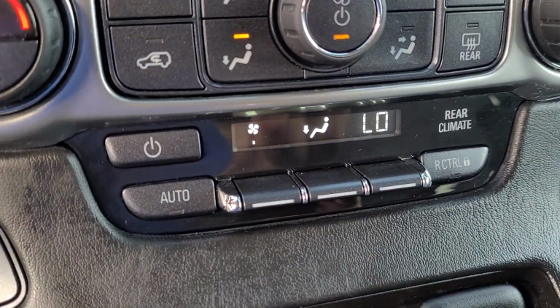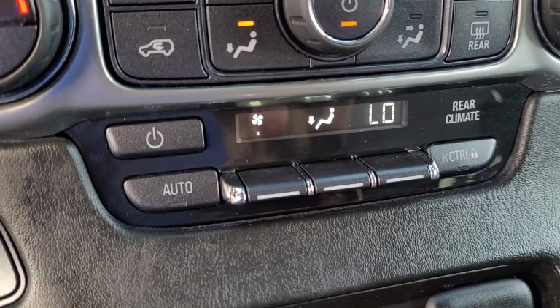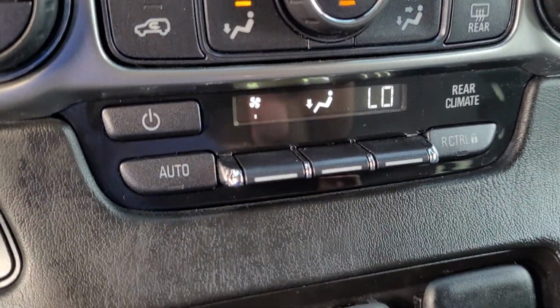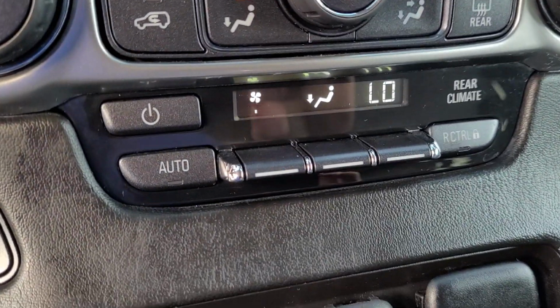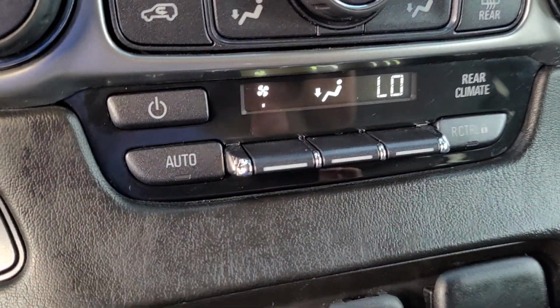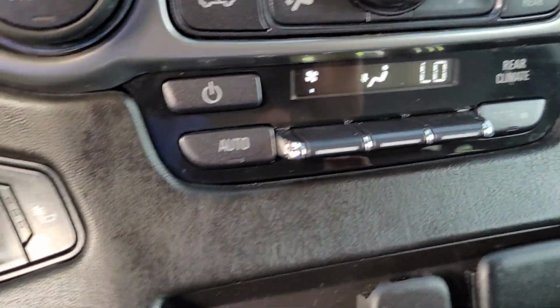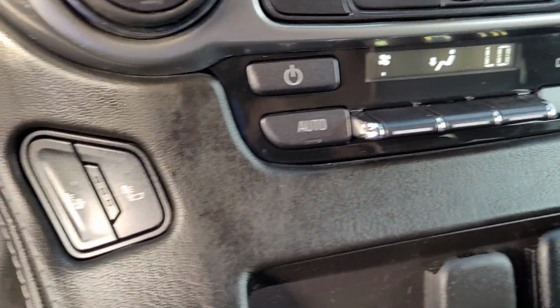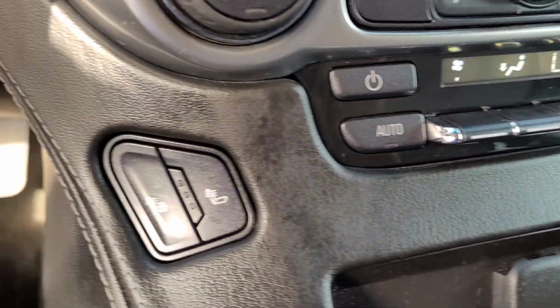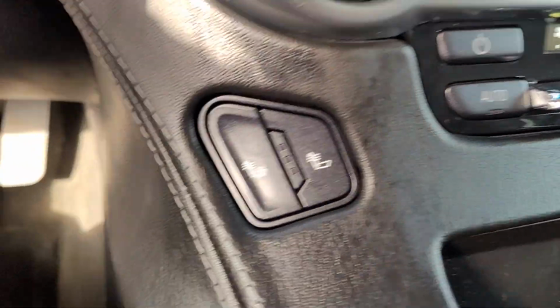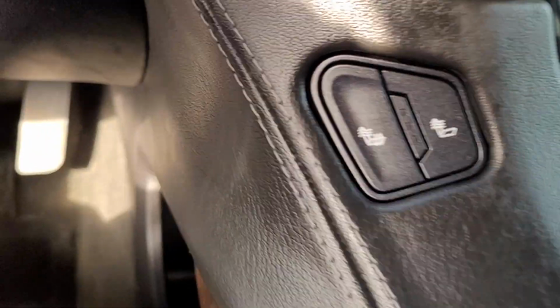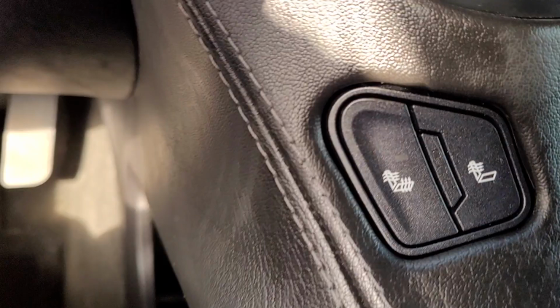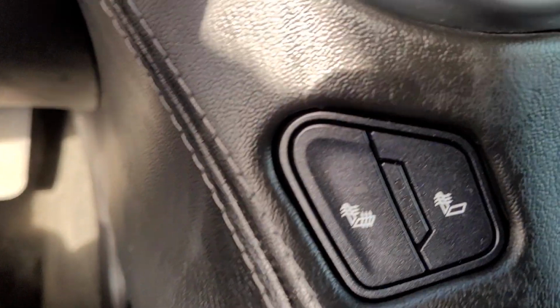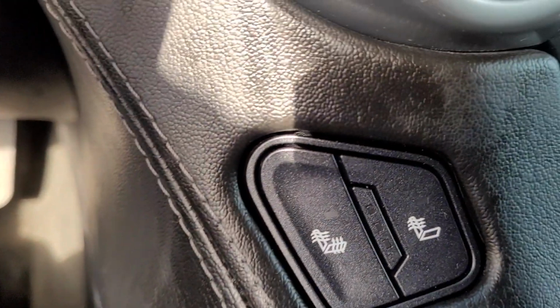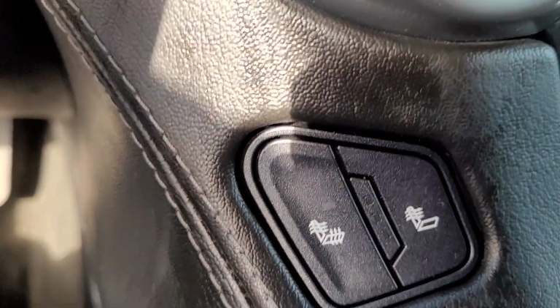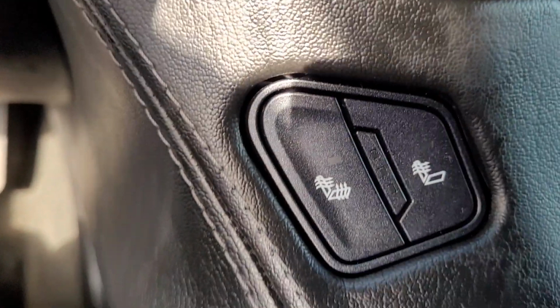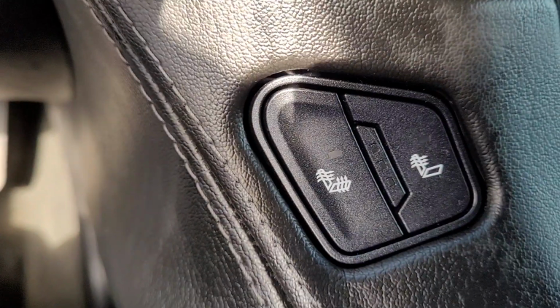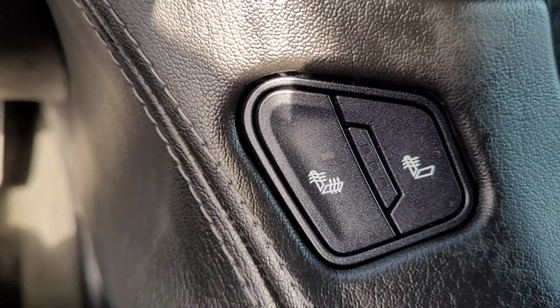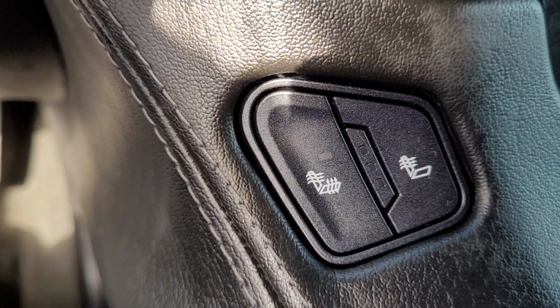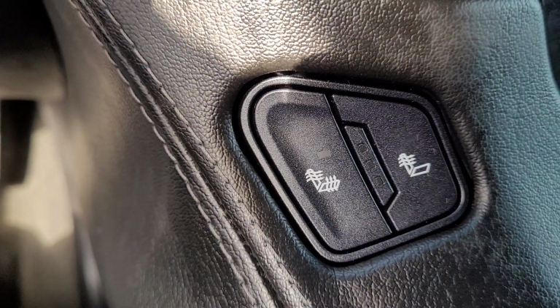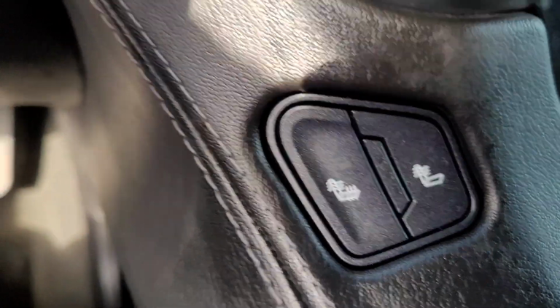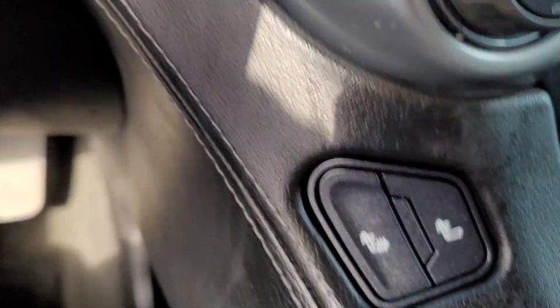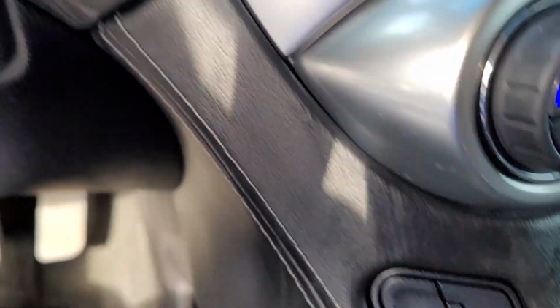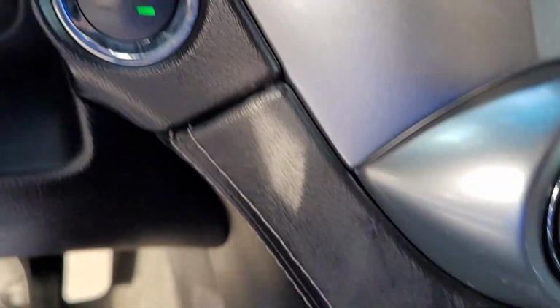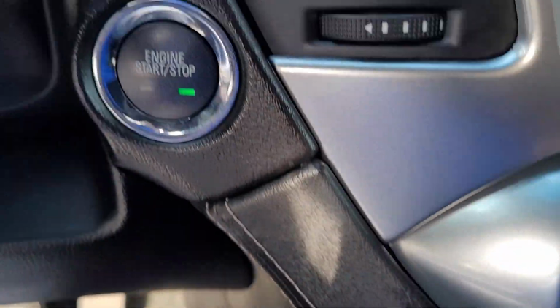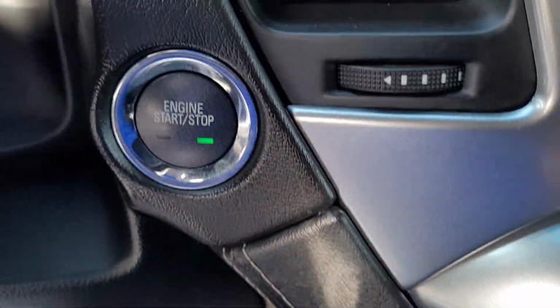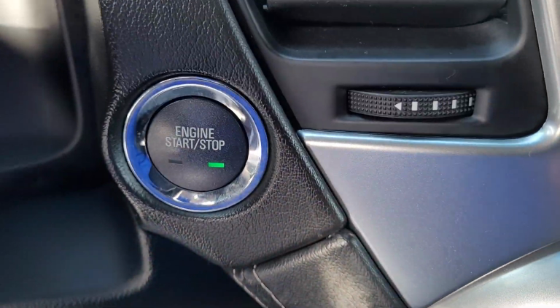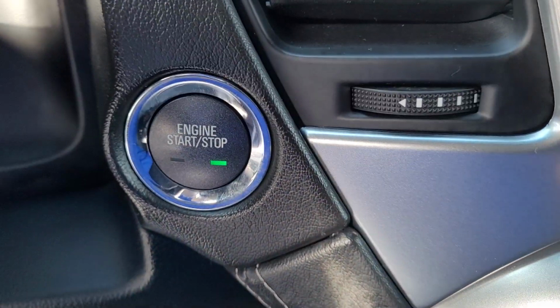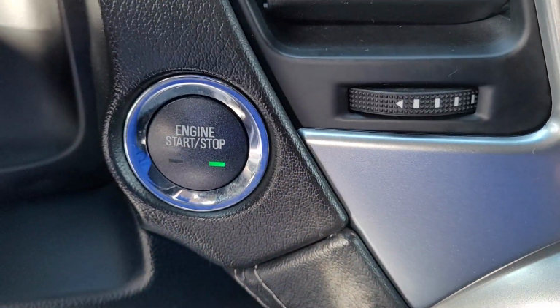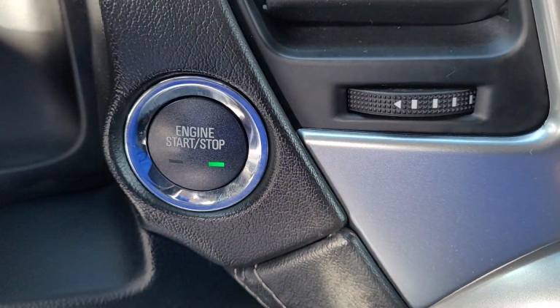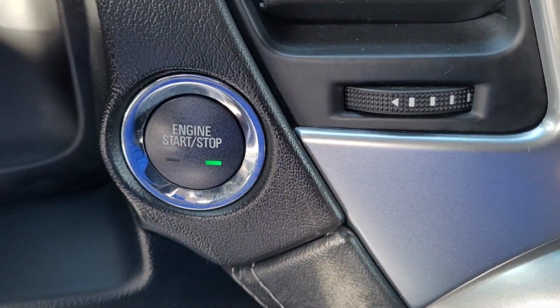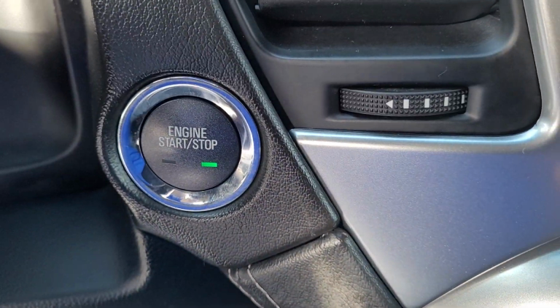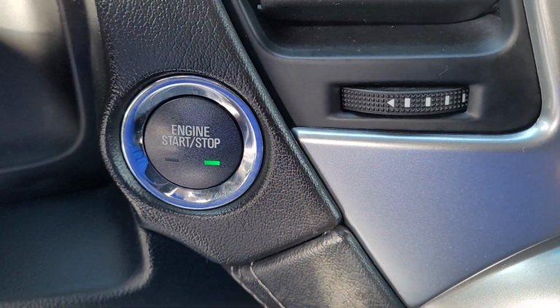Rear climate controls. Heated seats. Push button start.